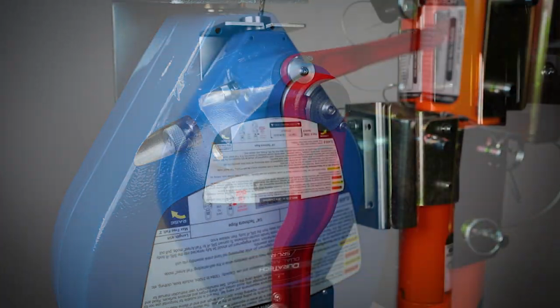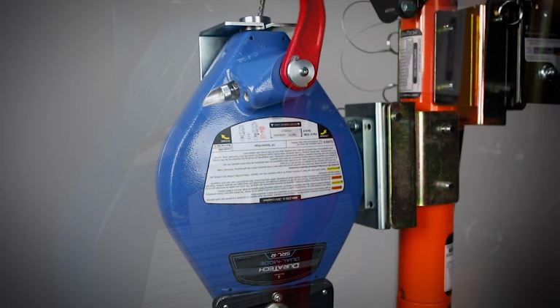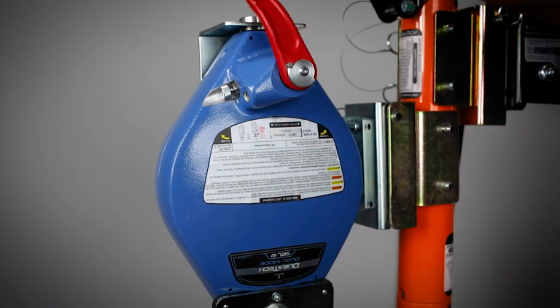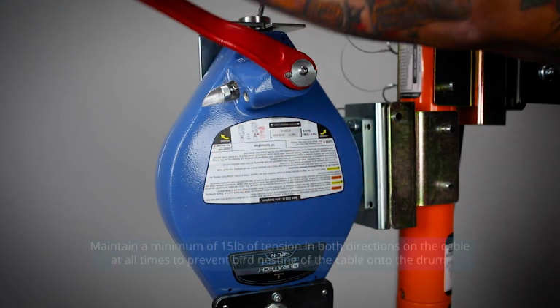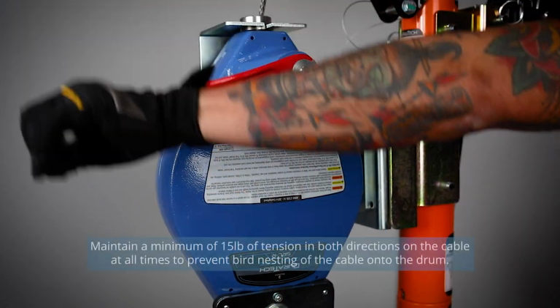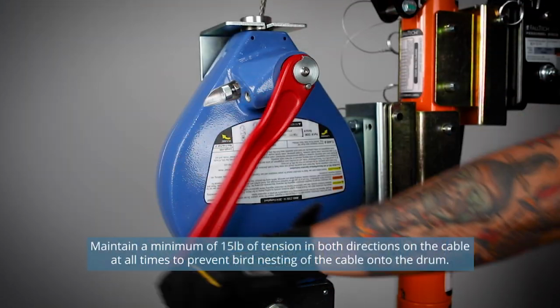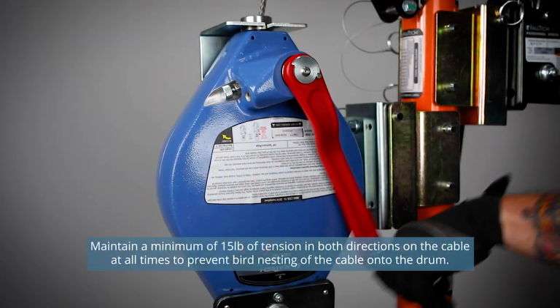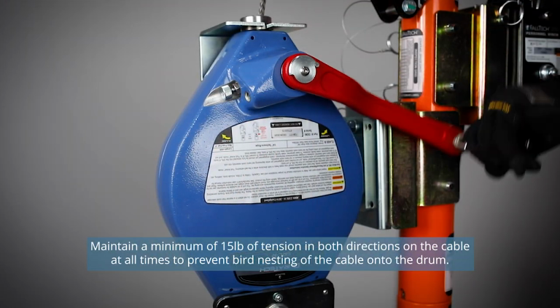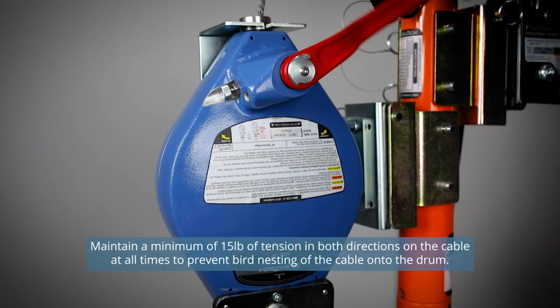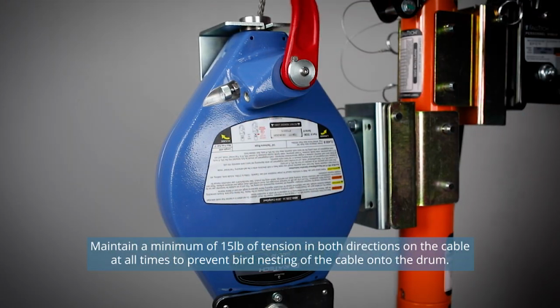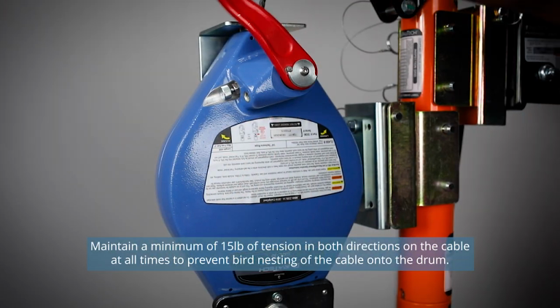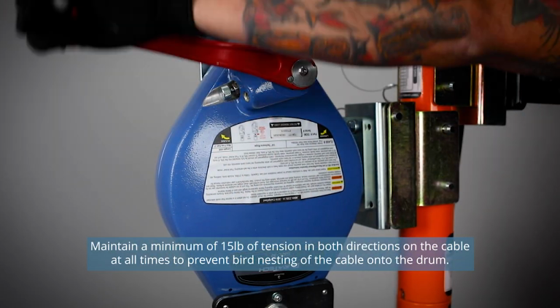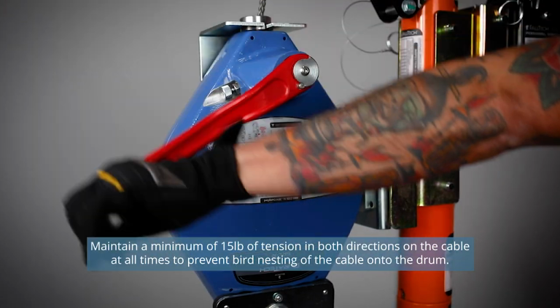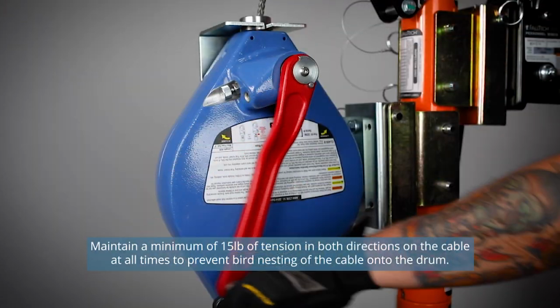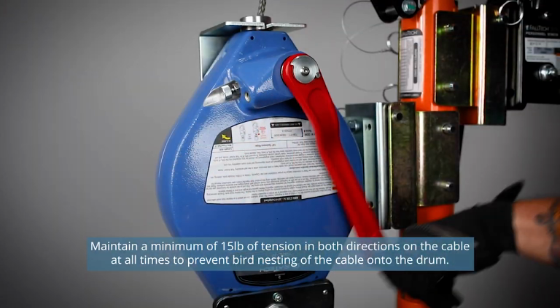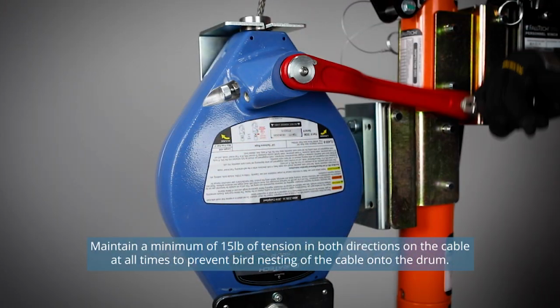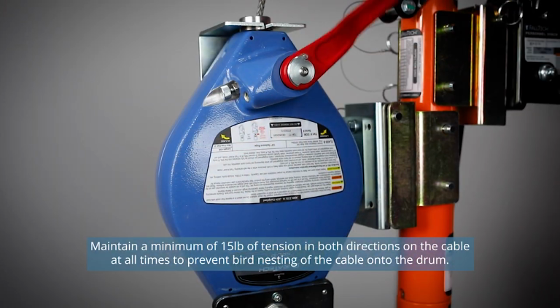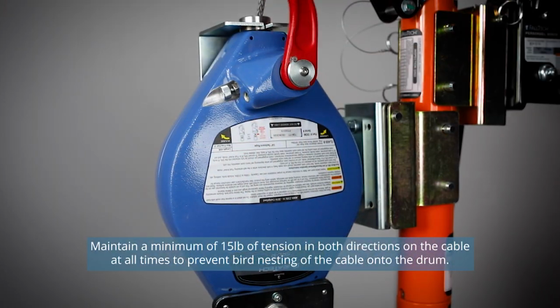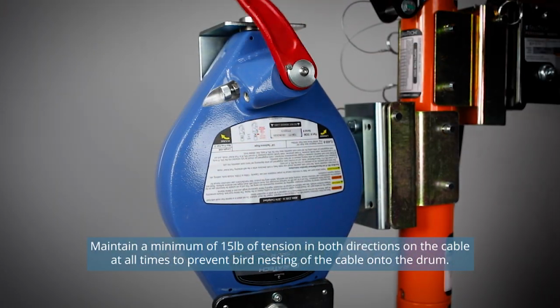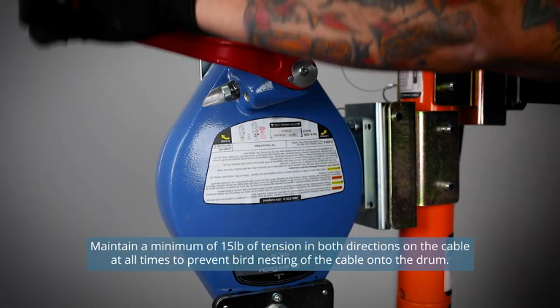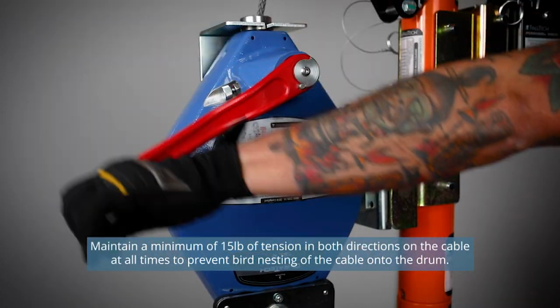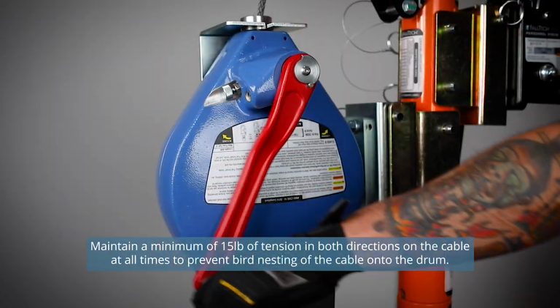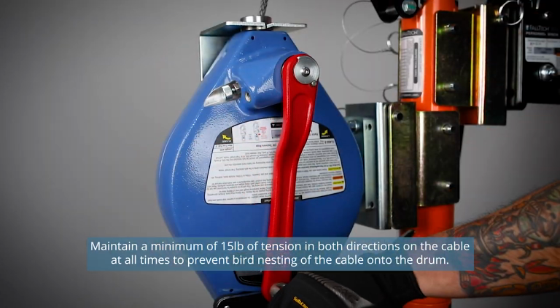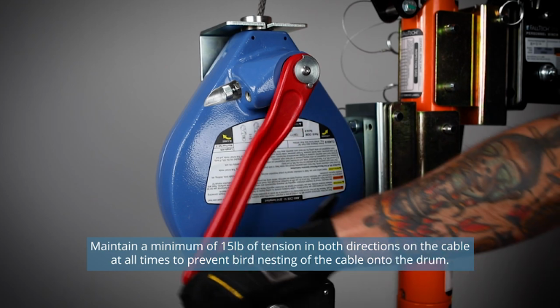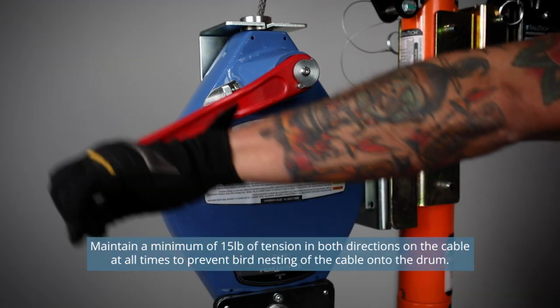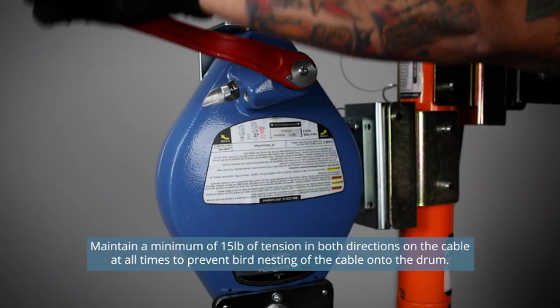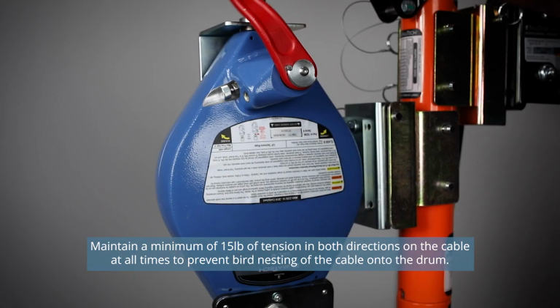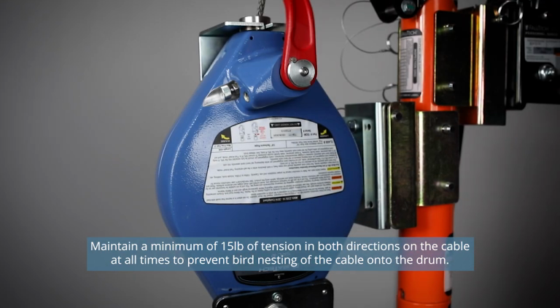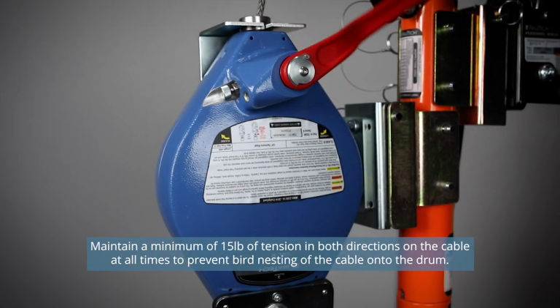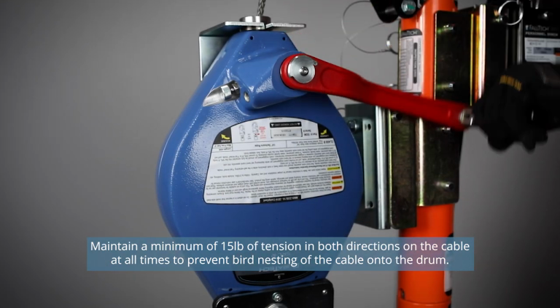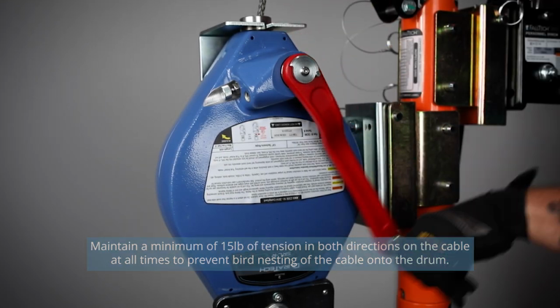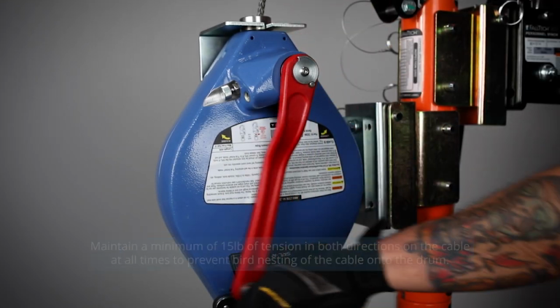To lower, turn the handle in the counter-clockwise direction if the handle is facing you. To raise, turn the handle clockwise.